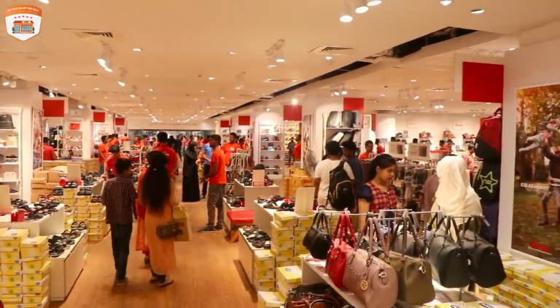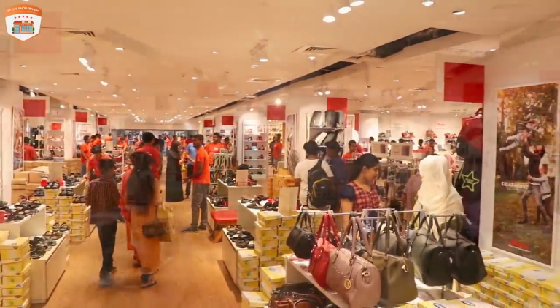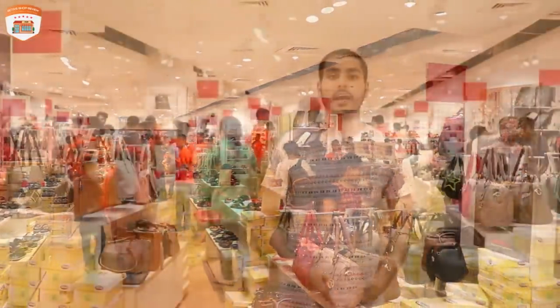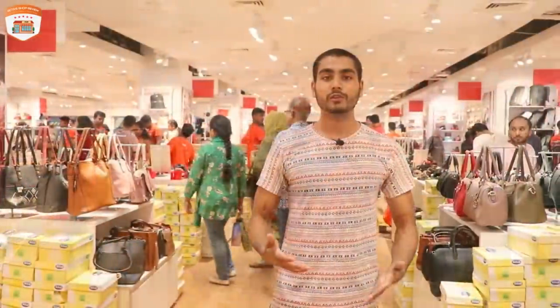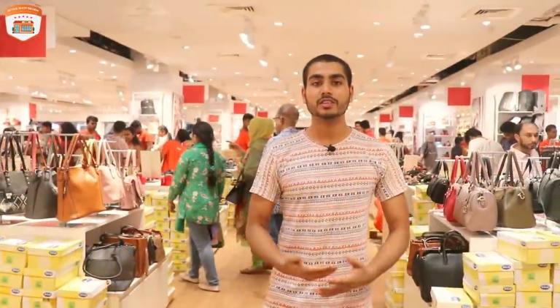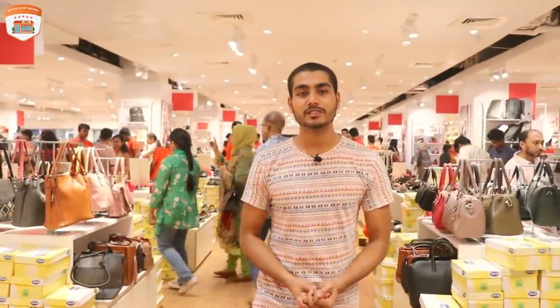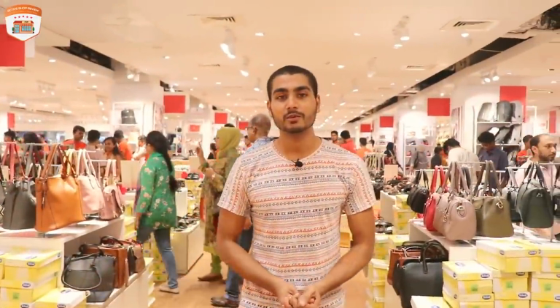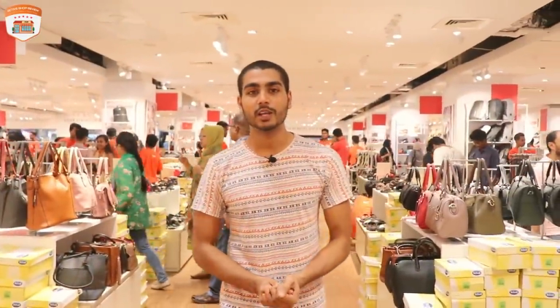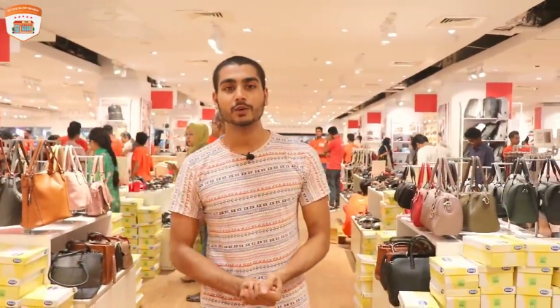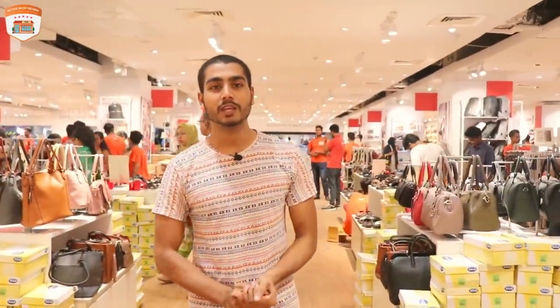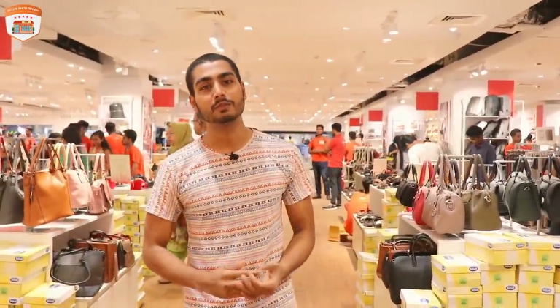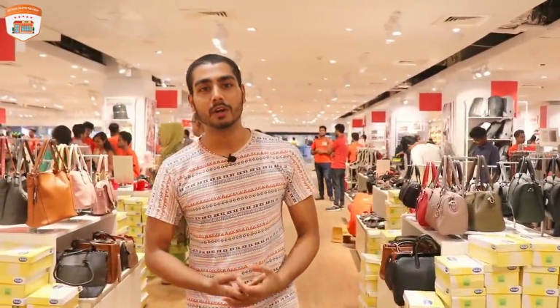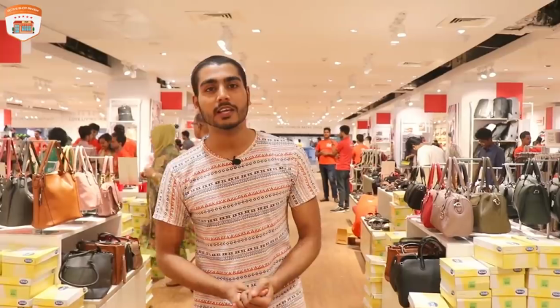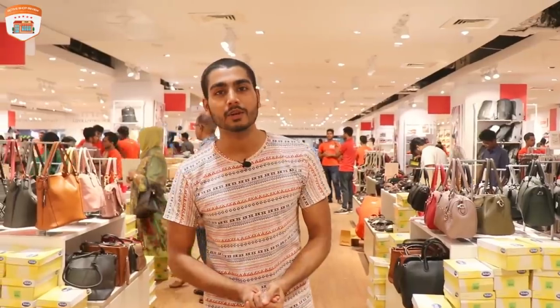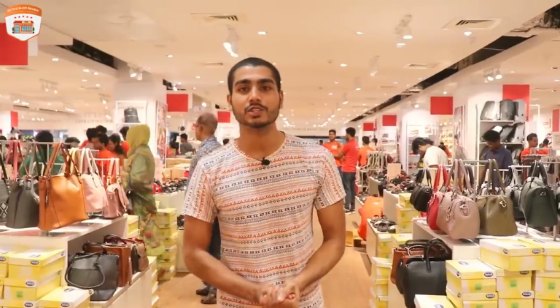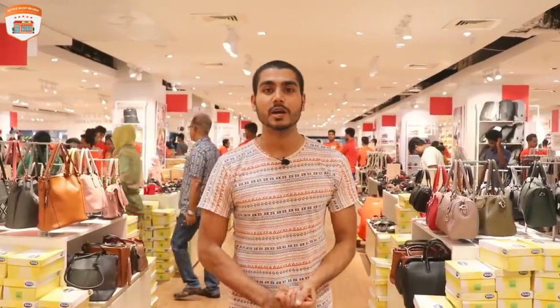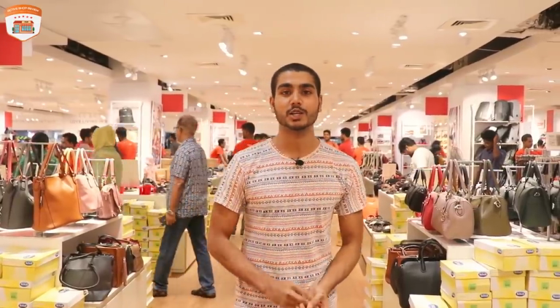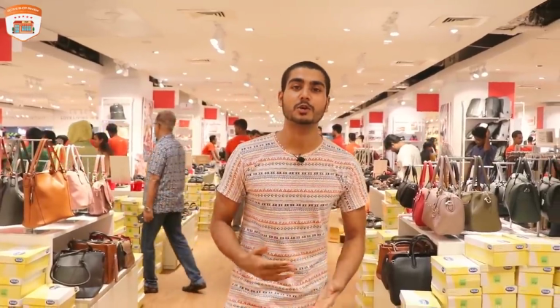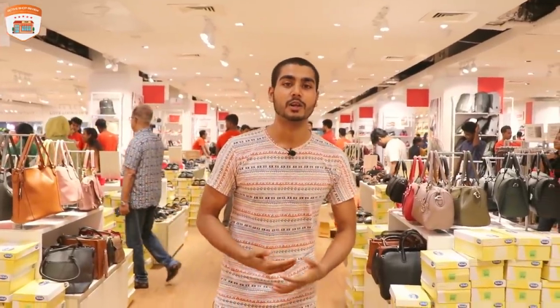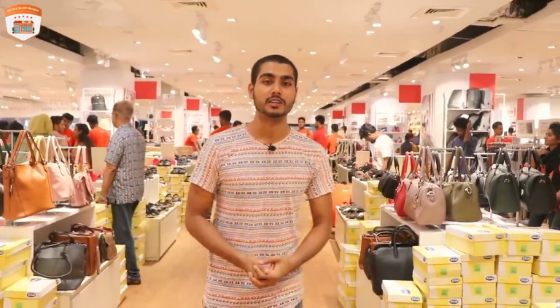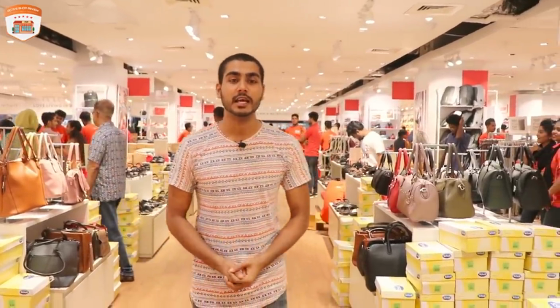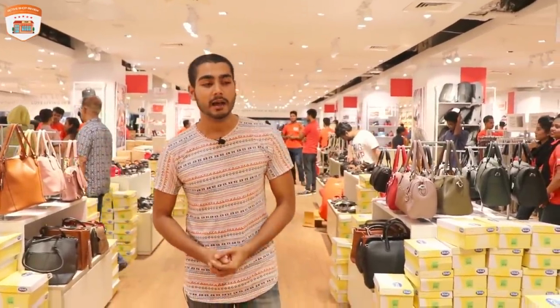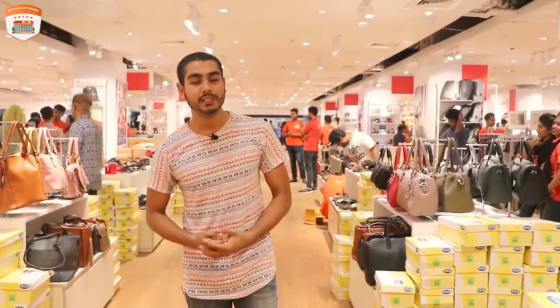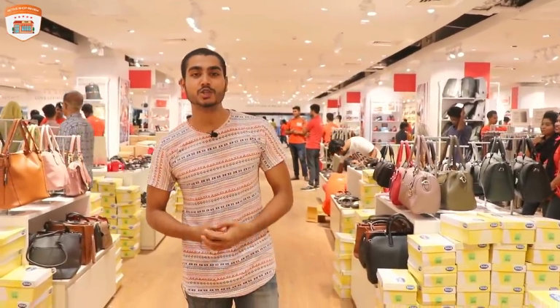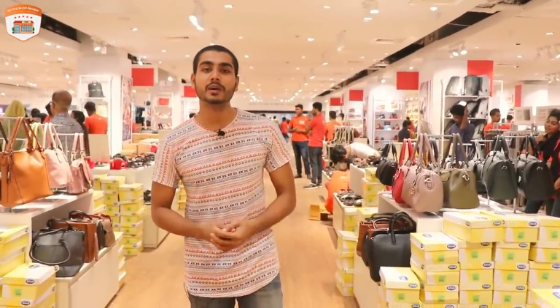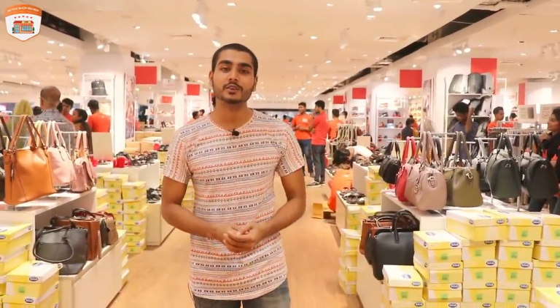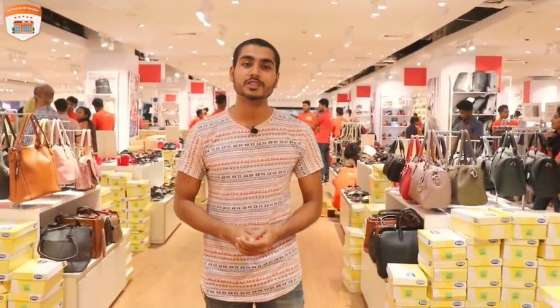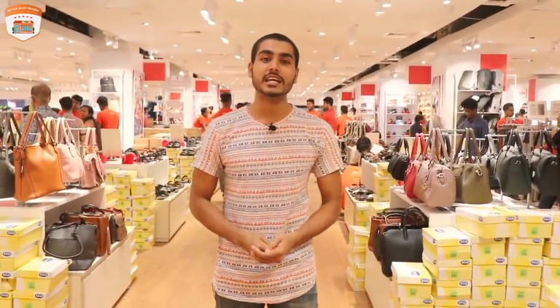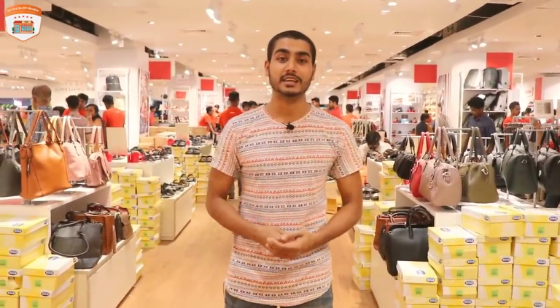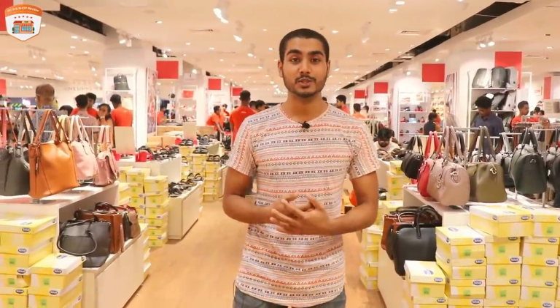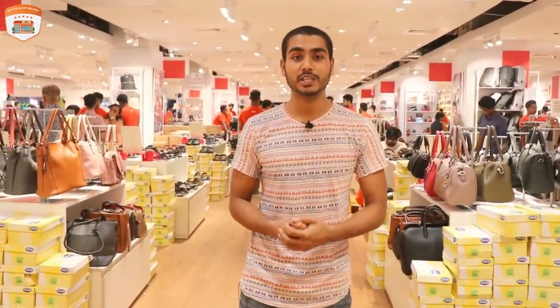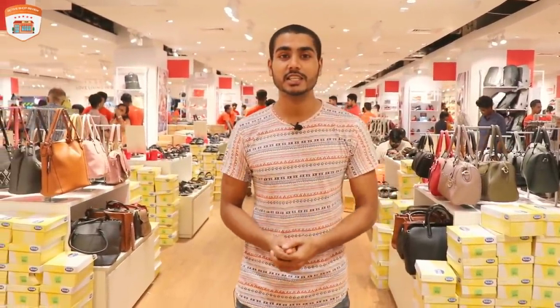Hello yes, assalamu alaikum. Welcome everybody, hi everyone, hi everybody. You are welcome to our first house. Today I have a big request to show you.